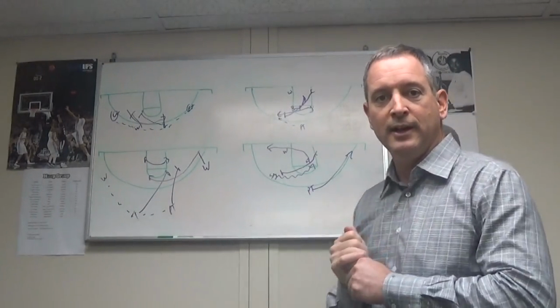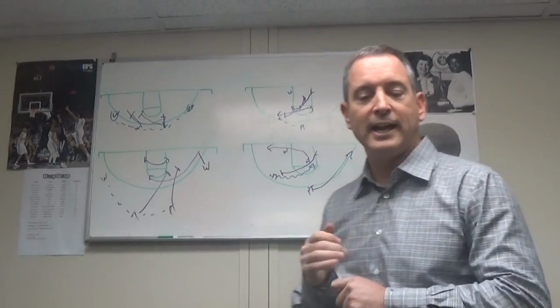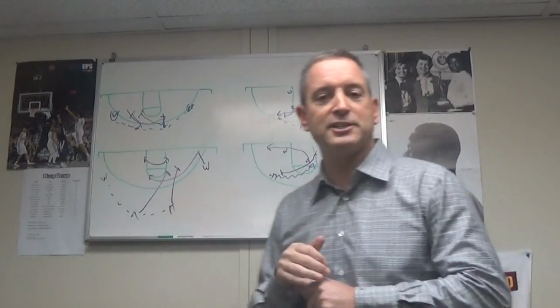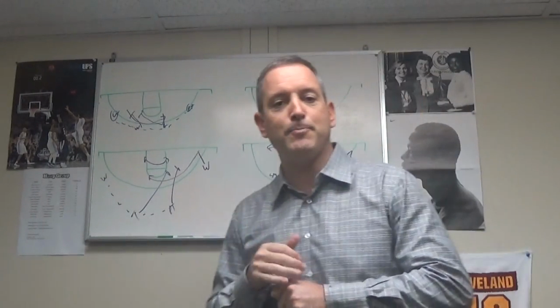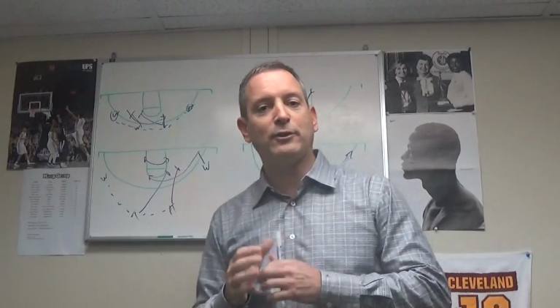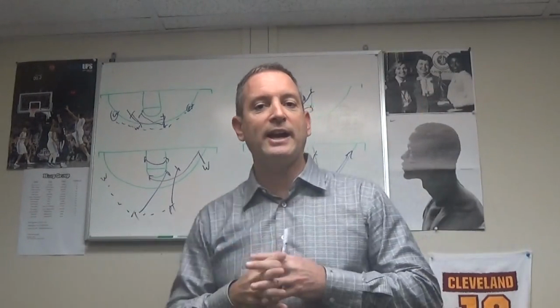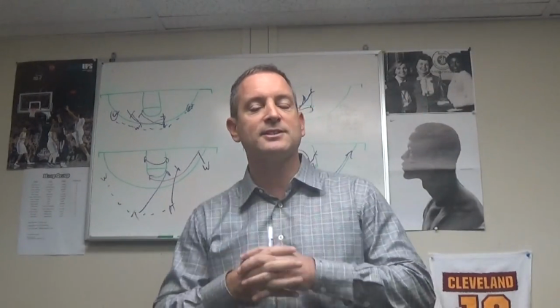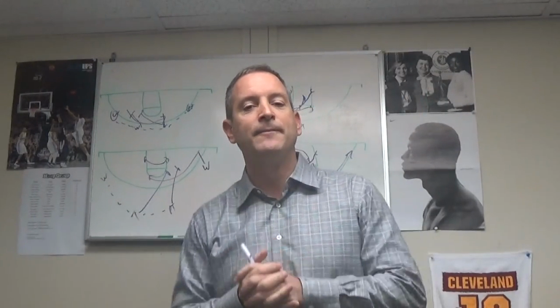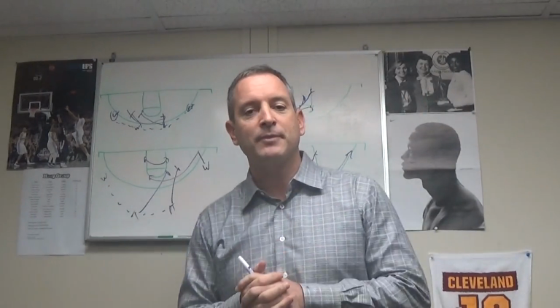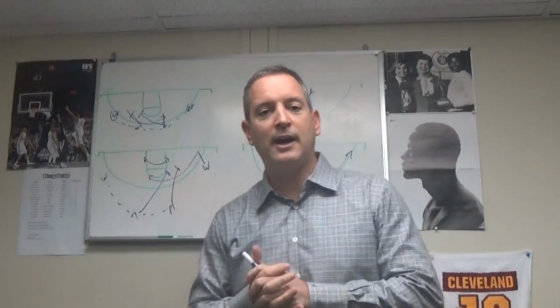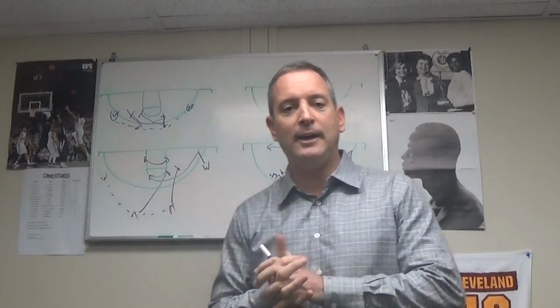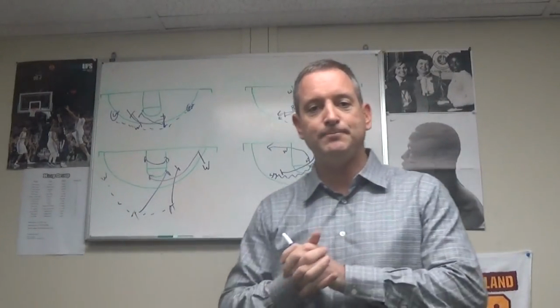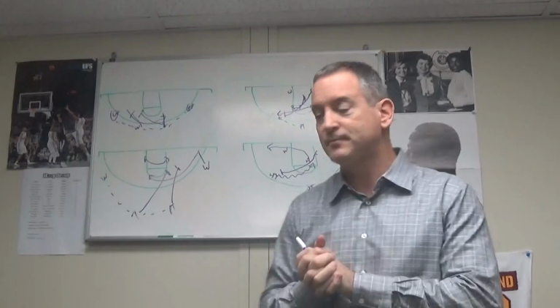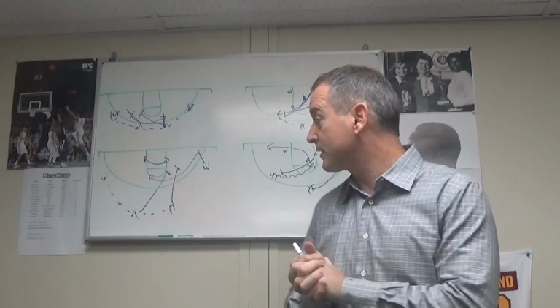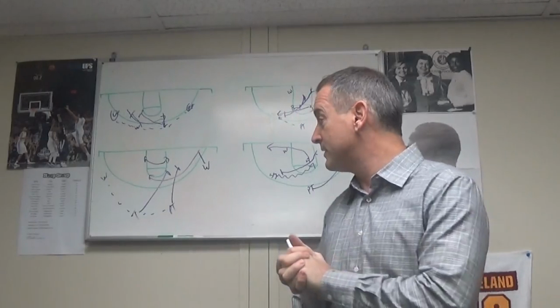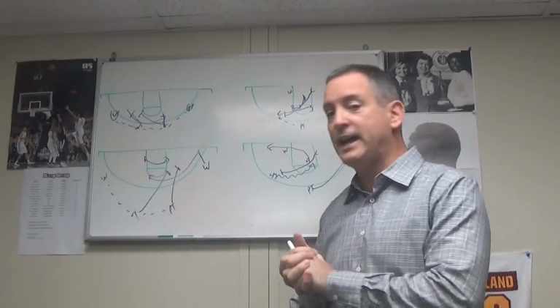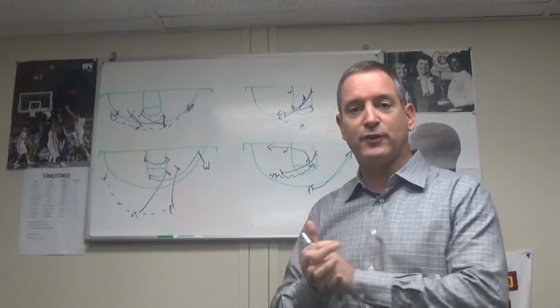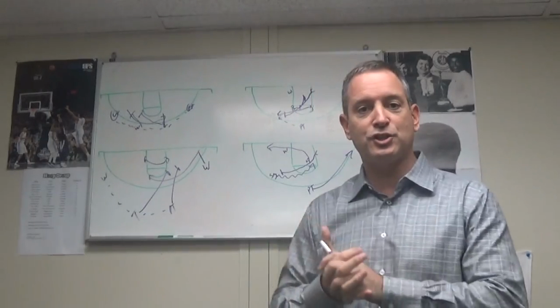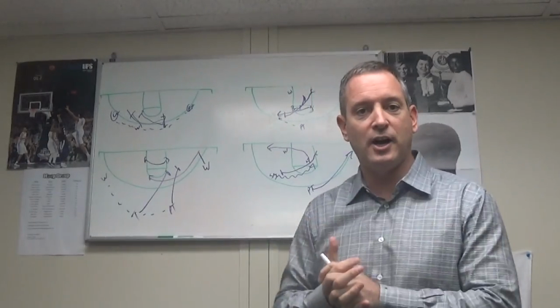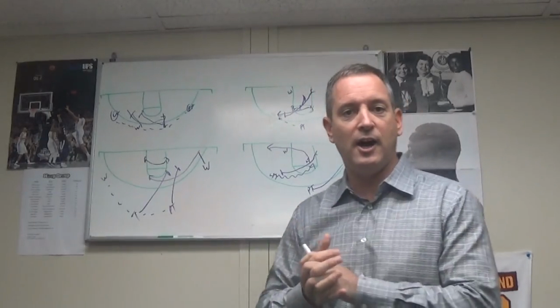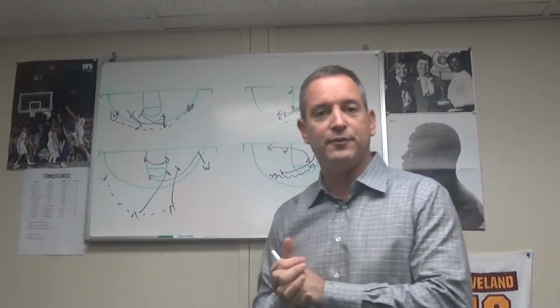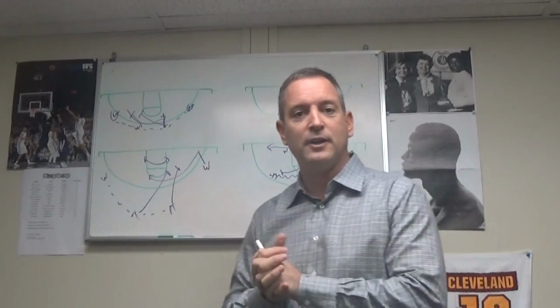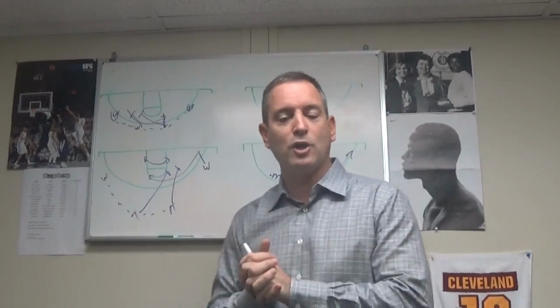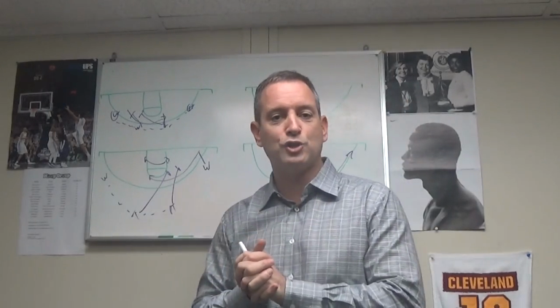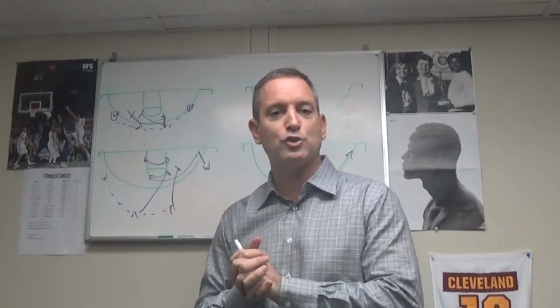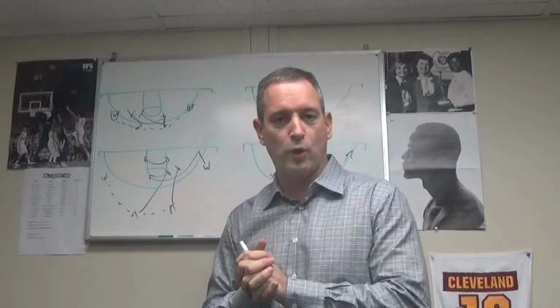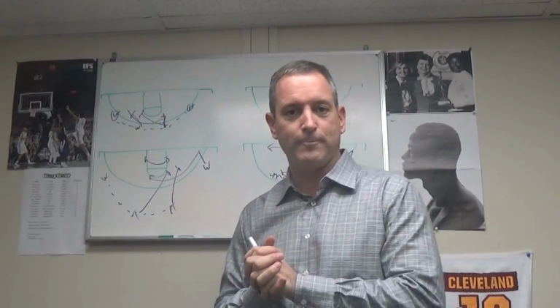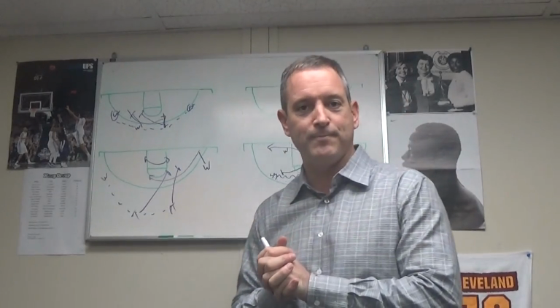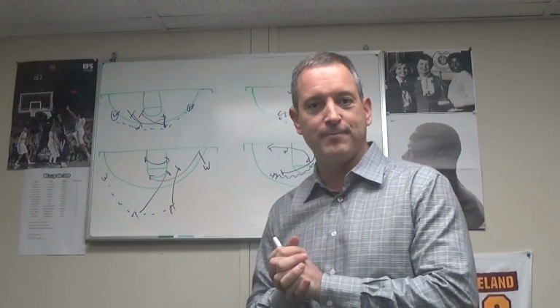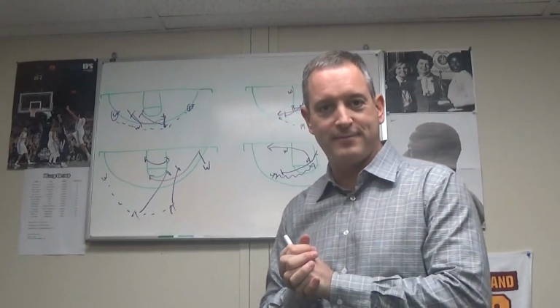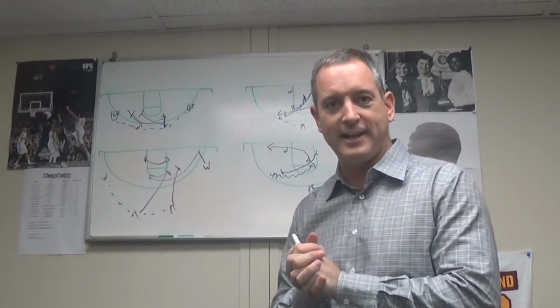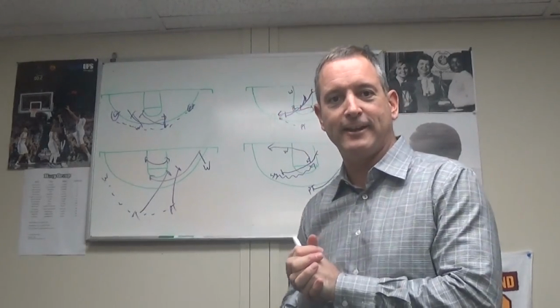Clearing out the whole side, and if the point guard does help, it's a drive-kick situation. This is Mike Rice, today's version of Coach's Corner. Take care.